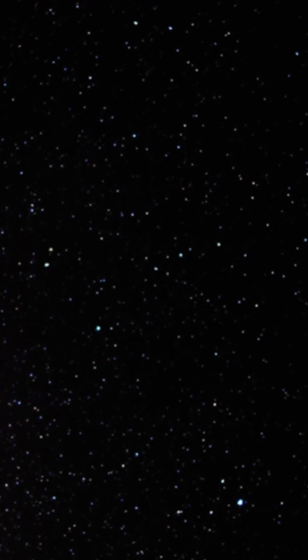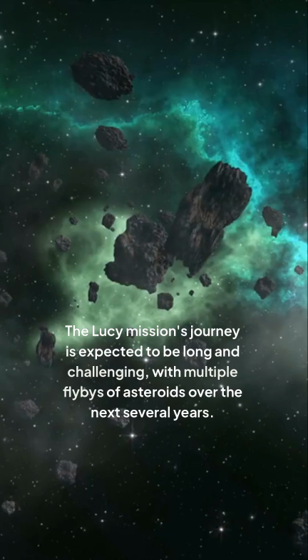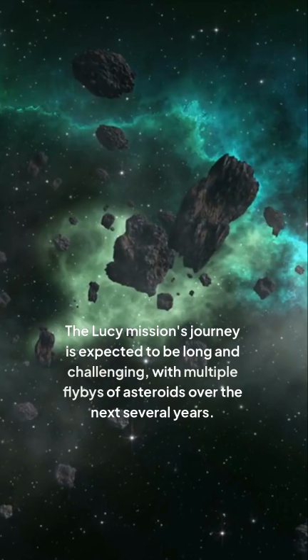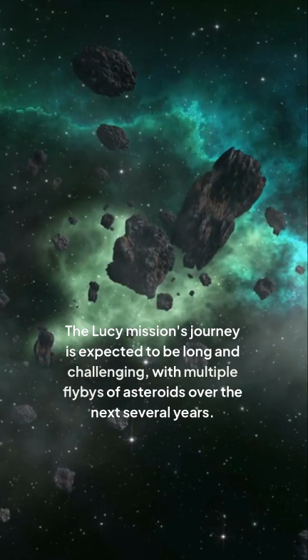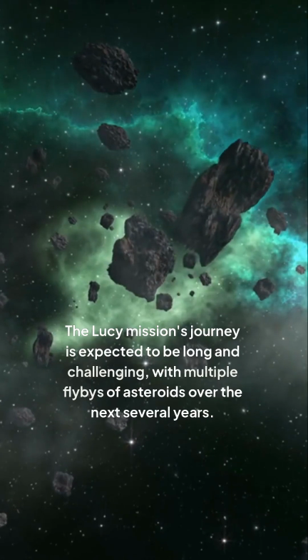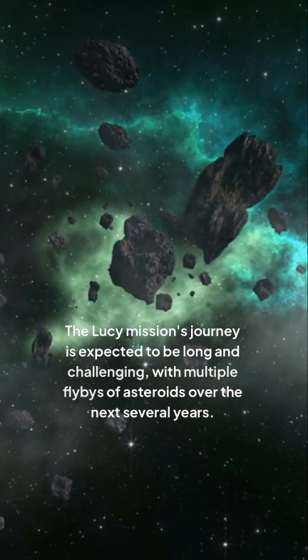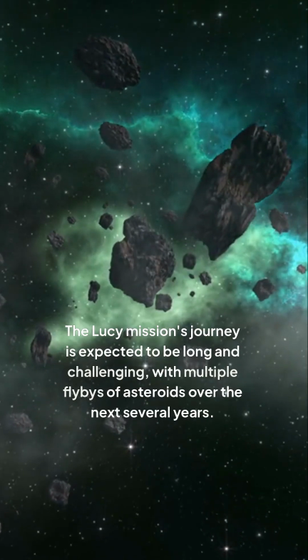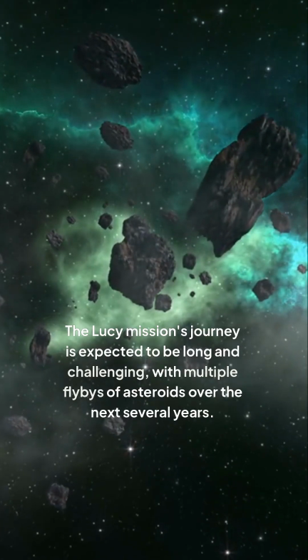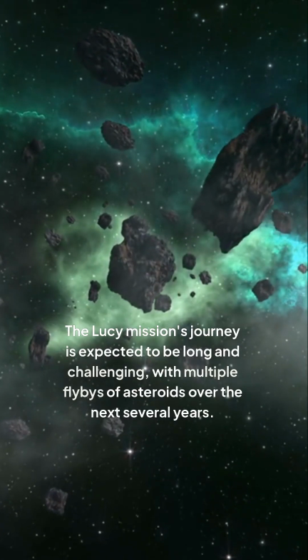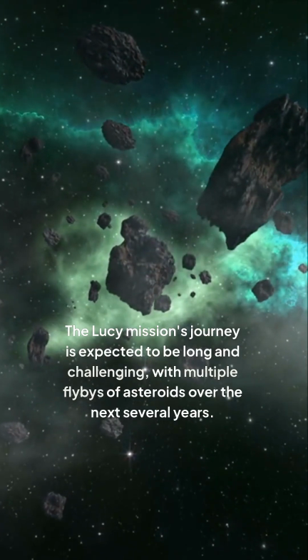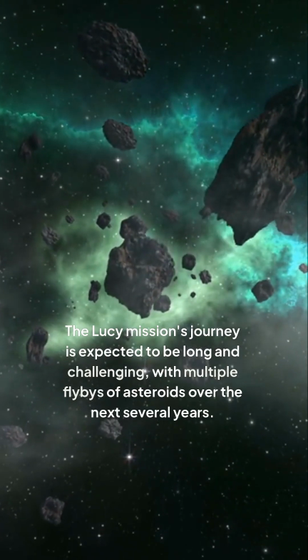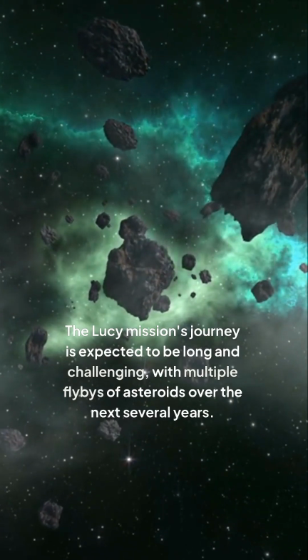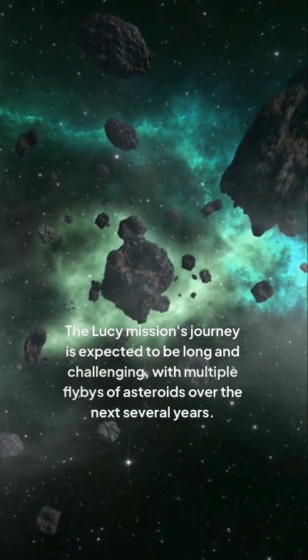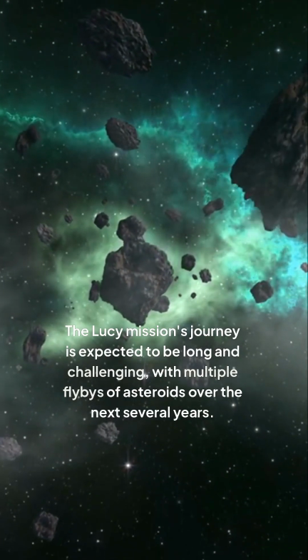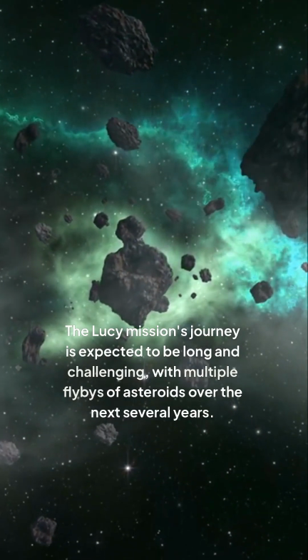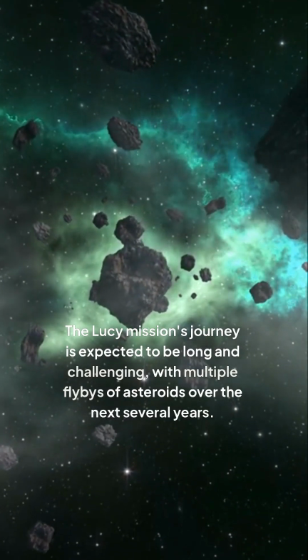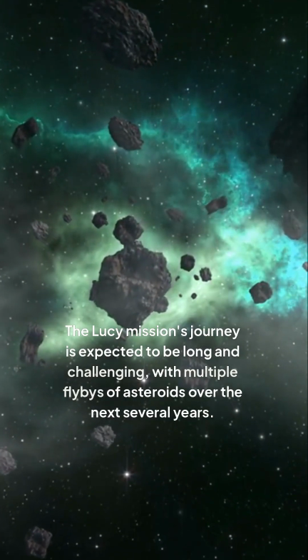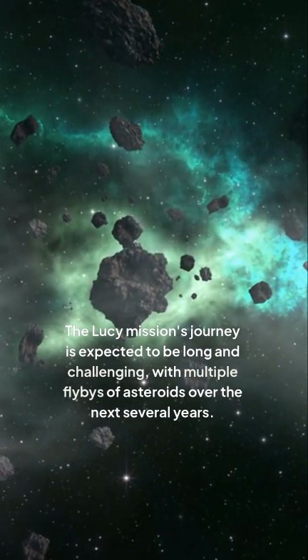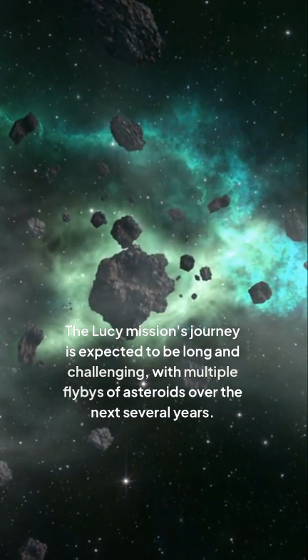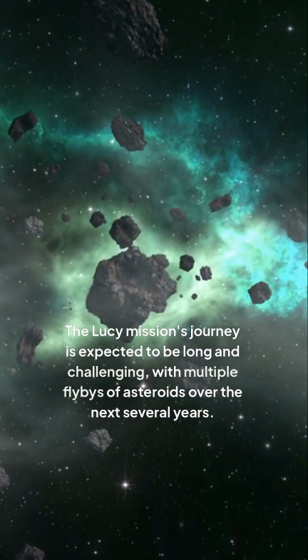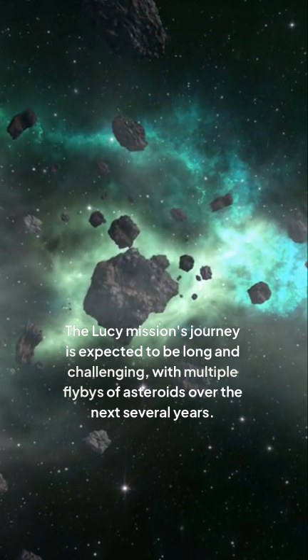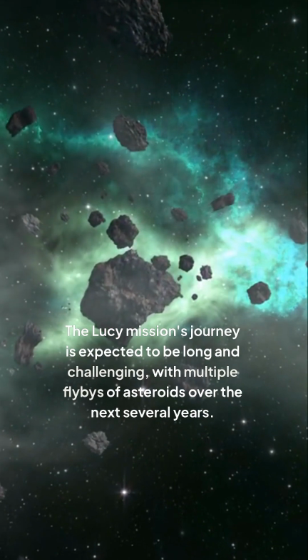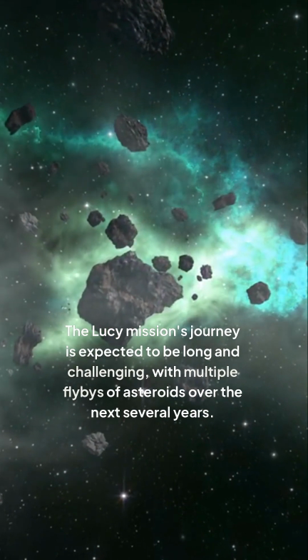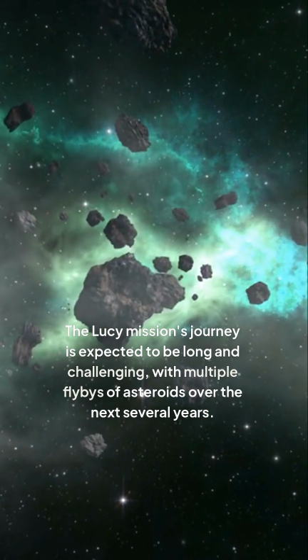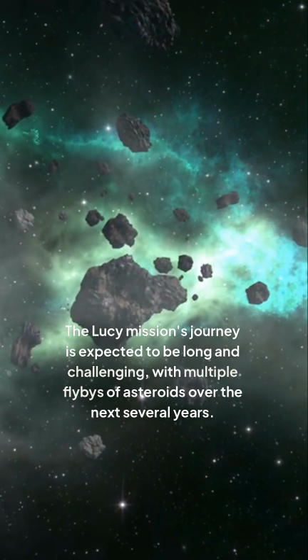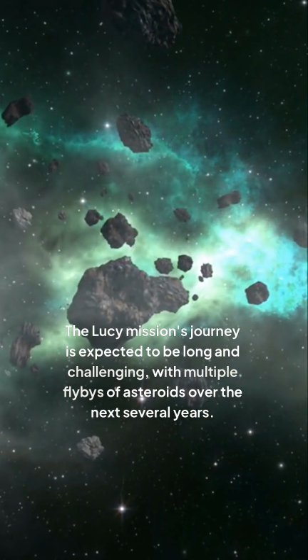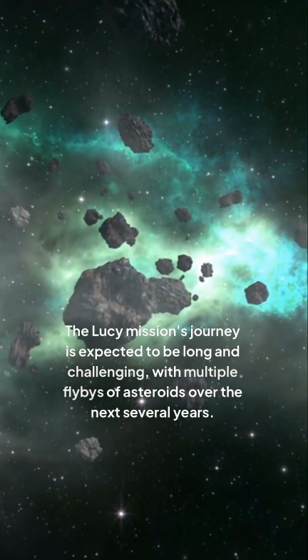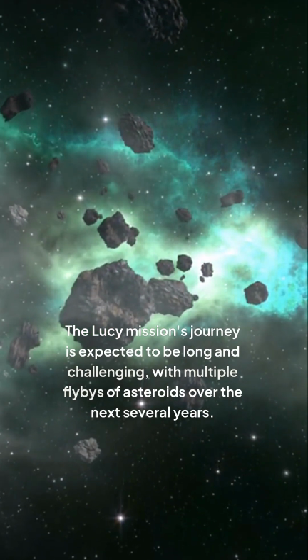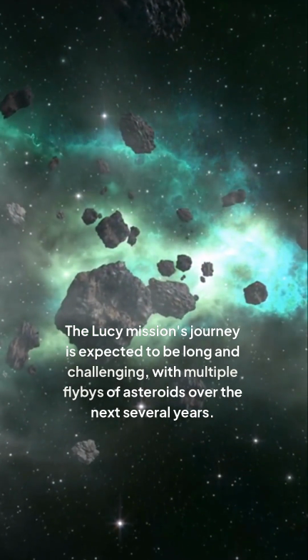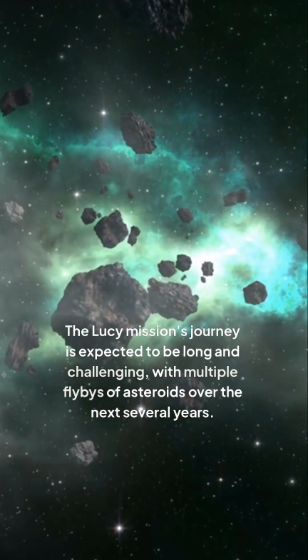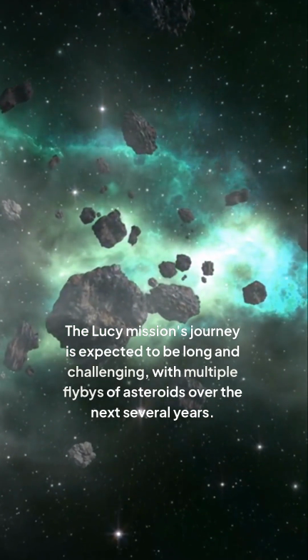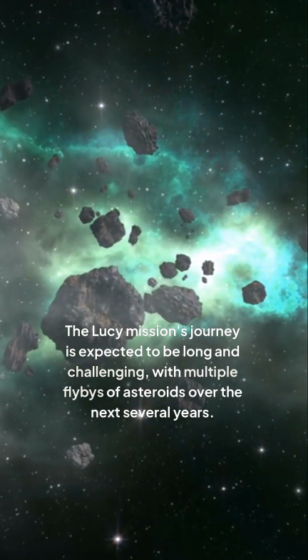The Lucy mission's journey is expected to be long and challenging, with multiple flybys of asteroids over the next several years.